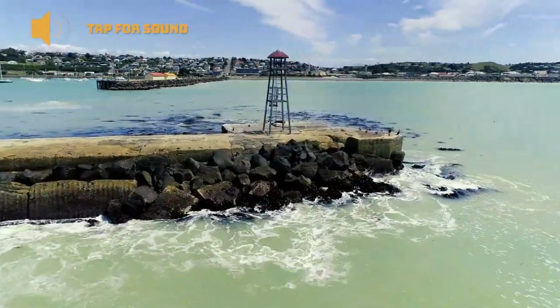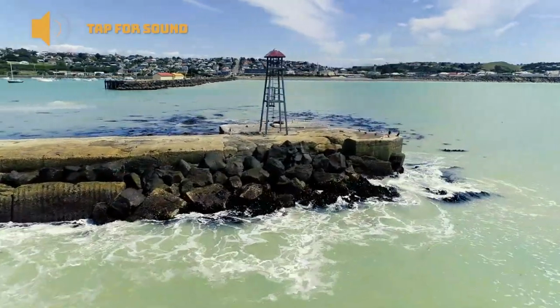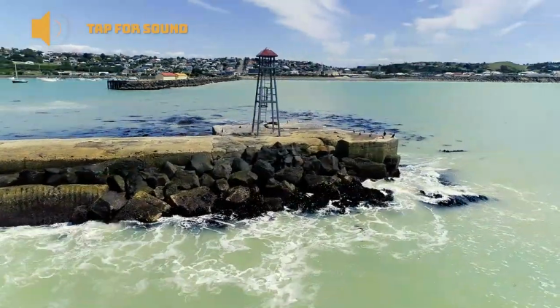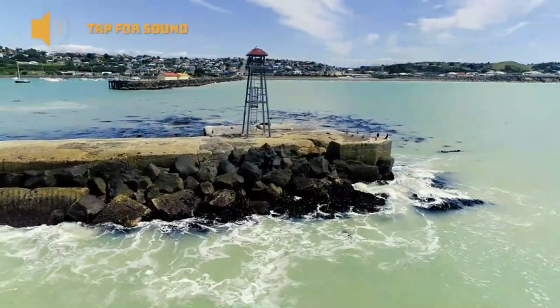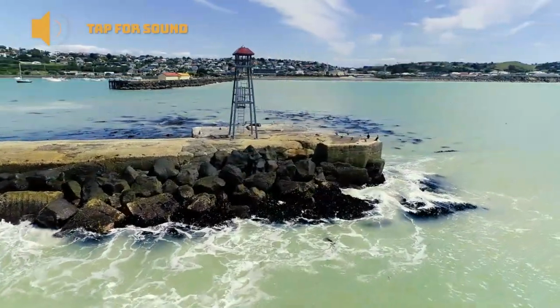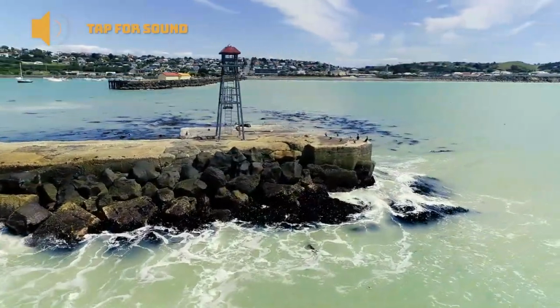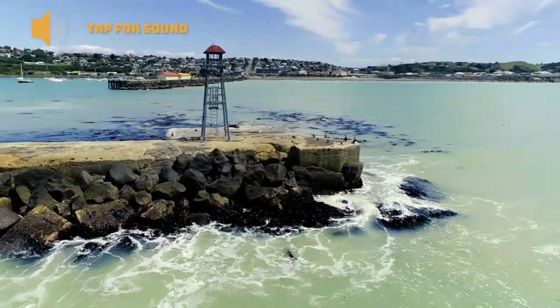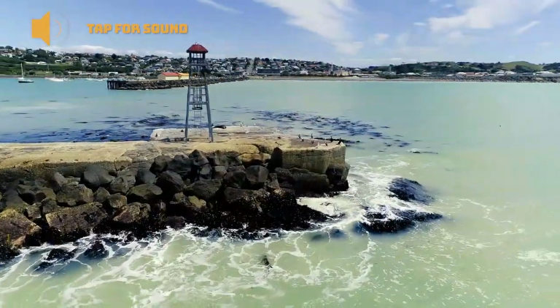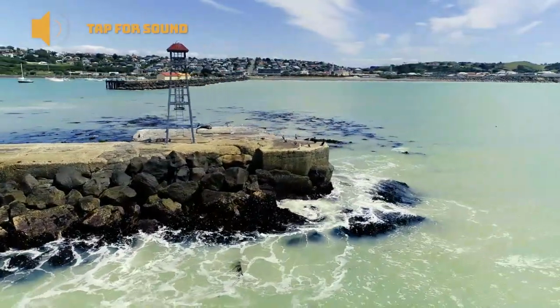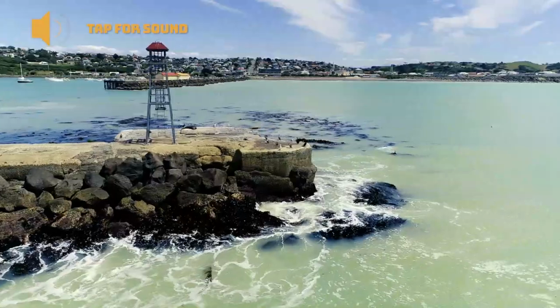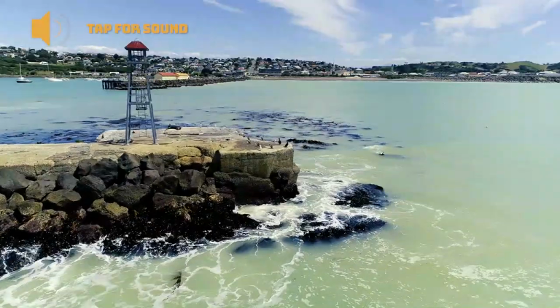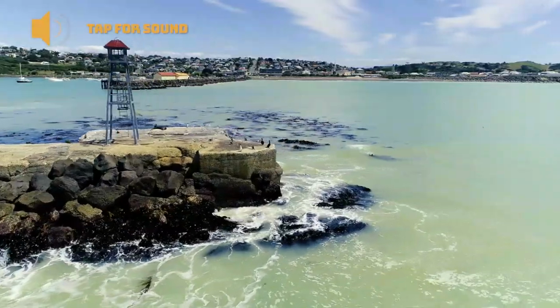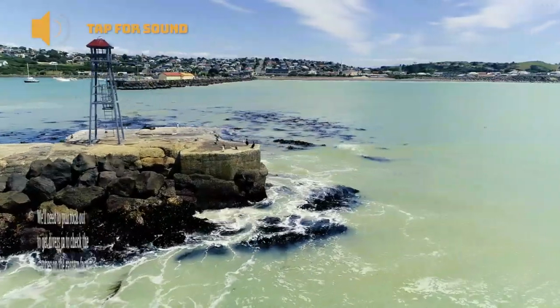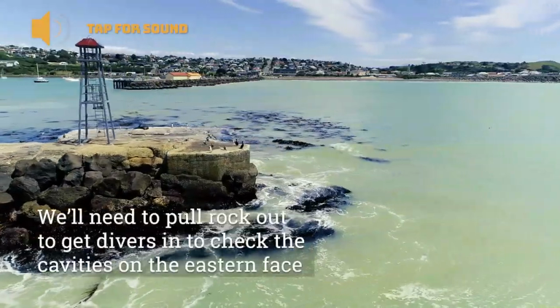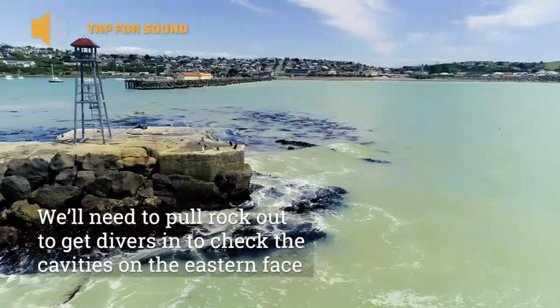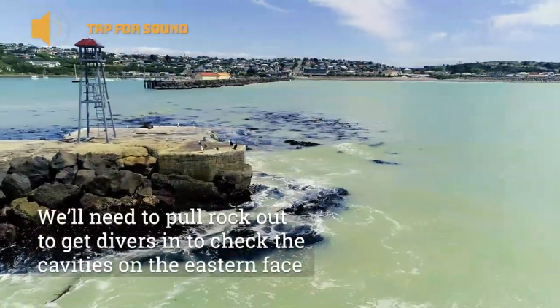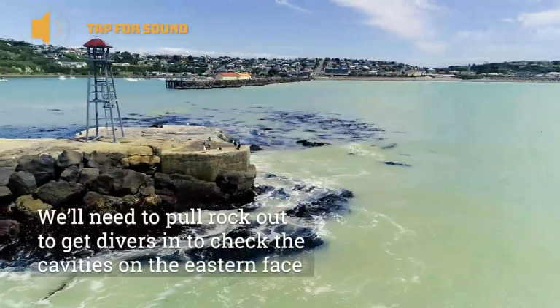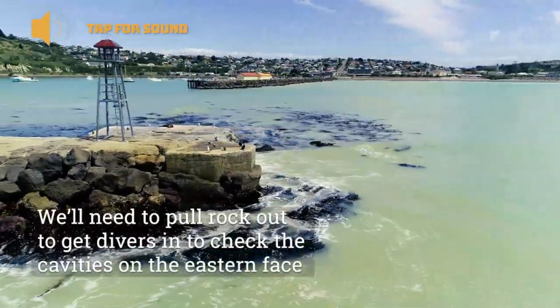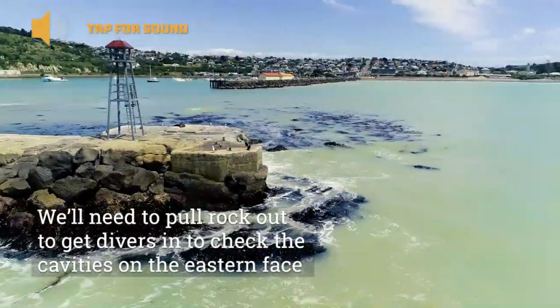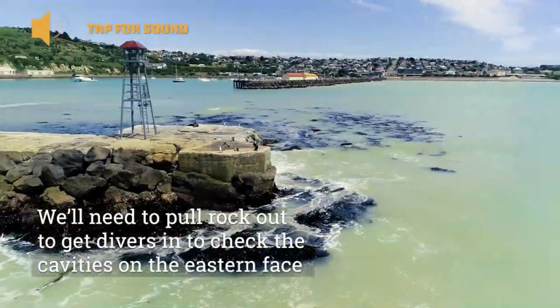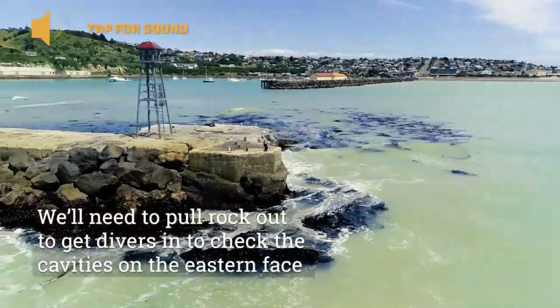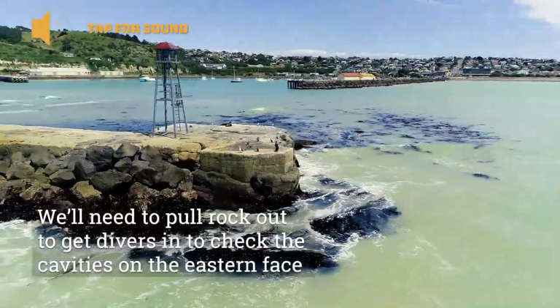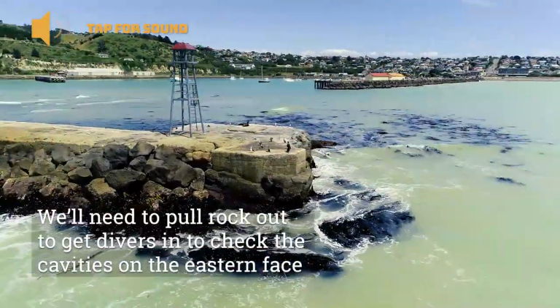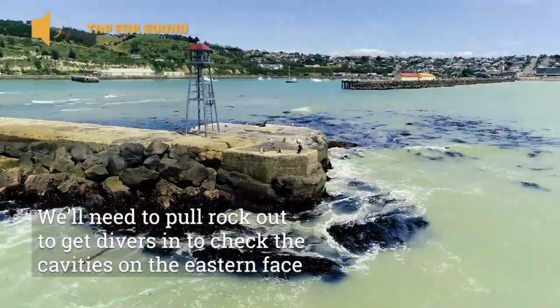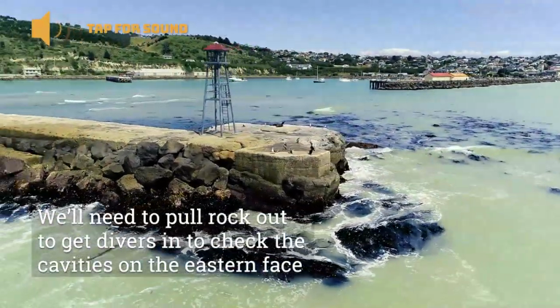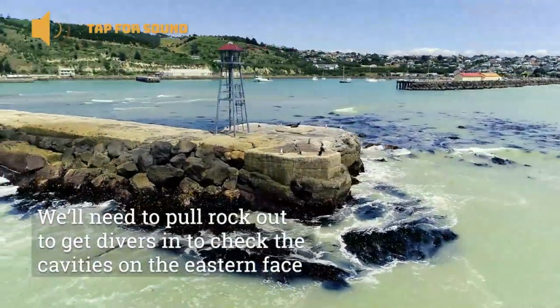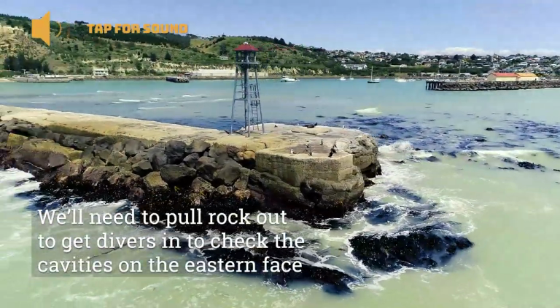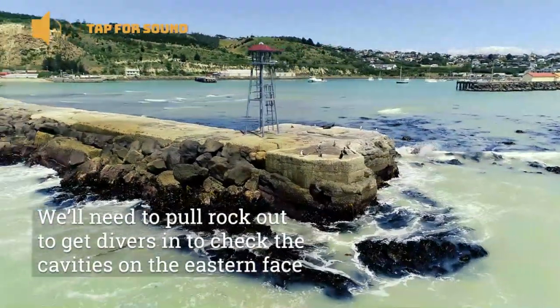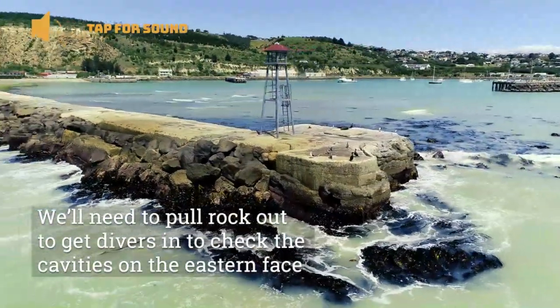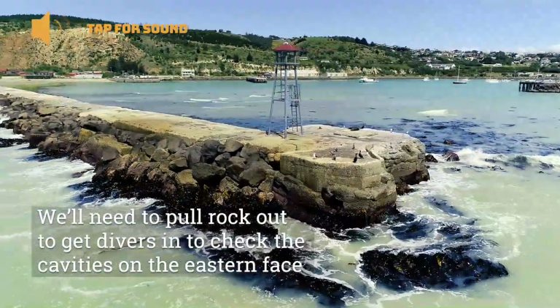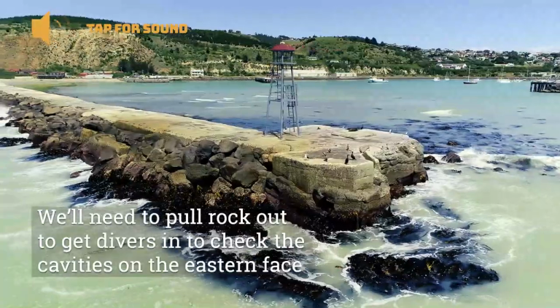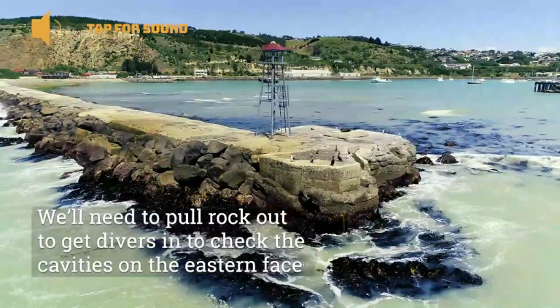Coming over on the east face, we're going to have to pull some of the rock off to get the divers in to check any other cavities on that eastern face.